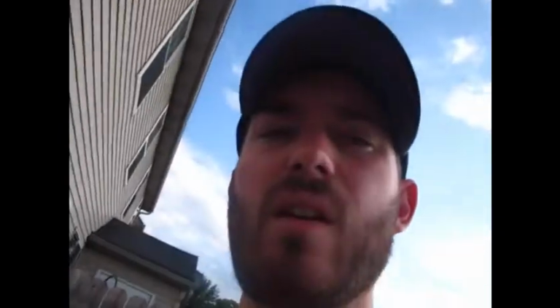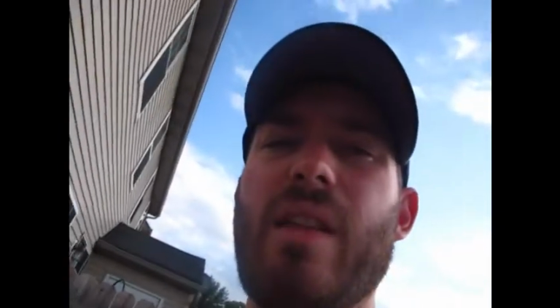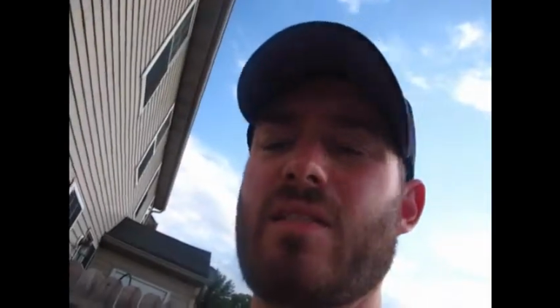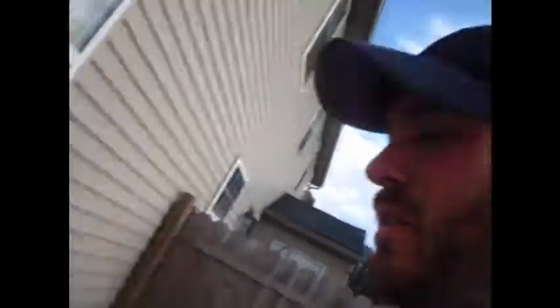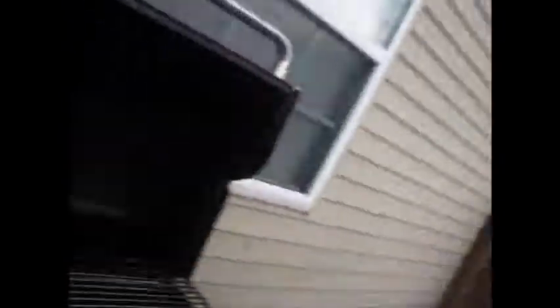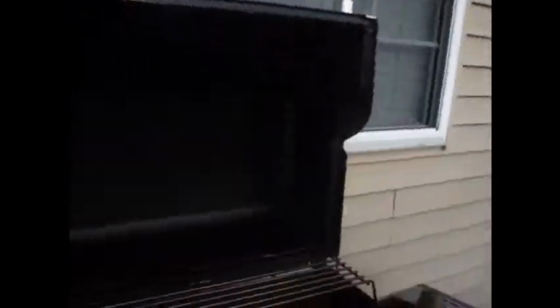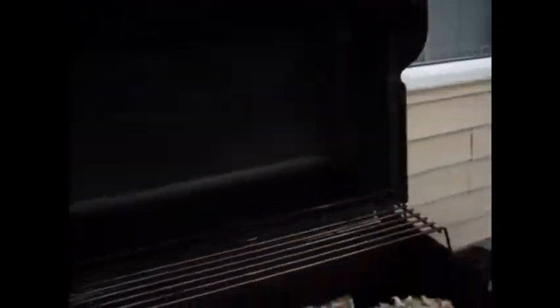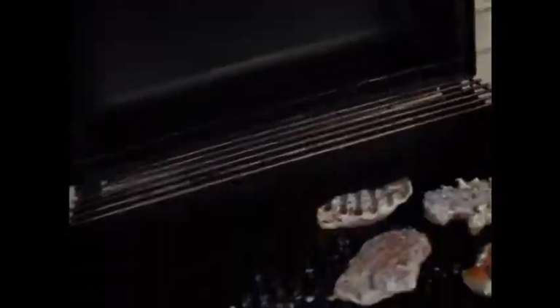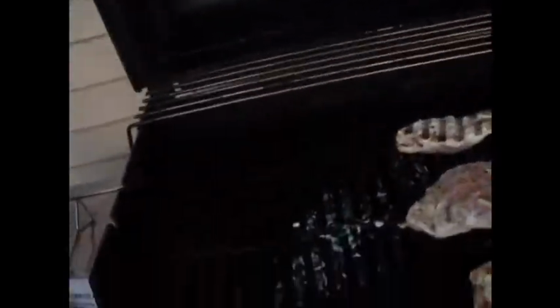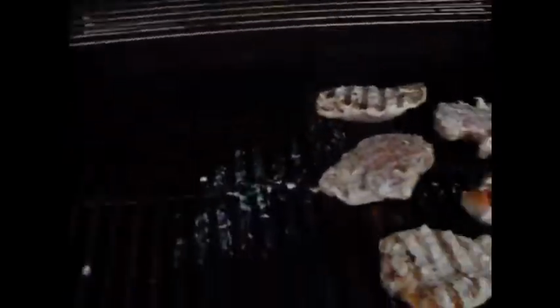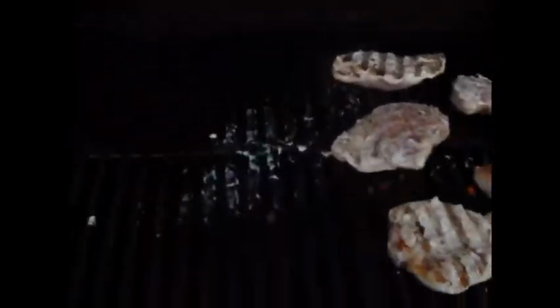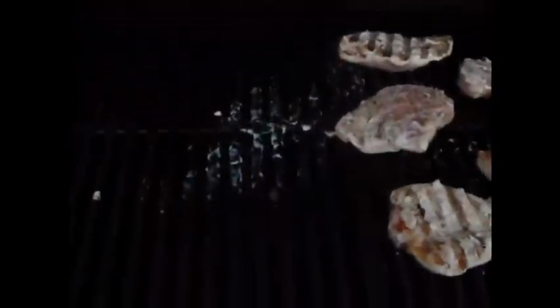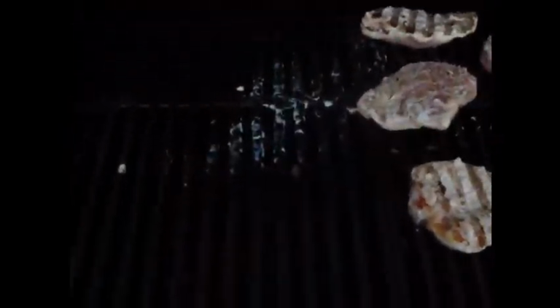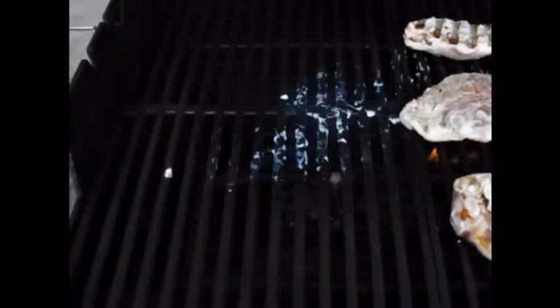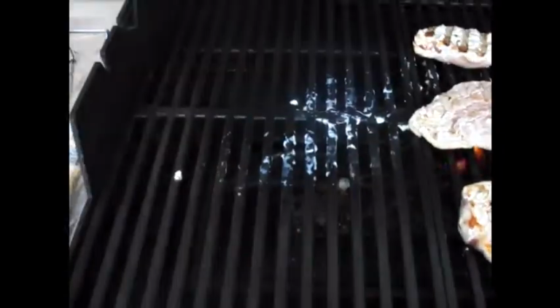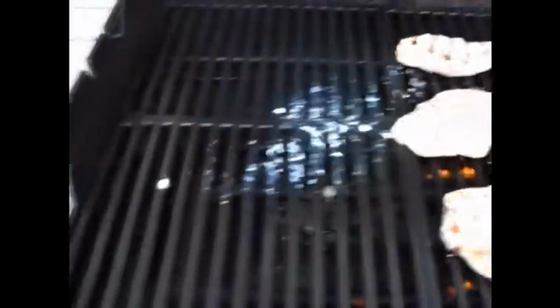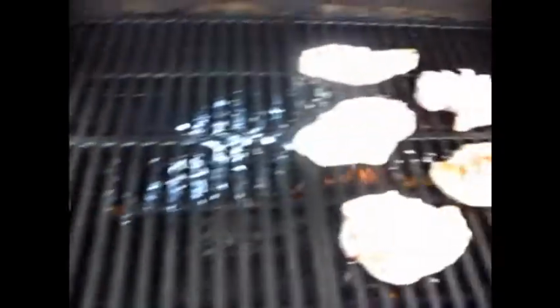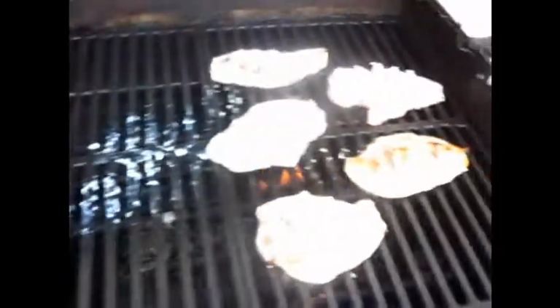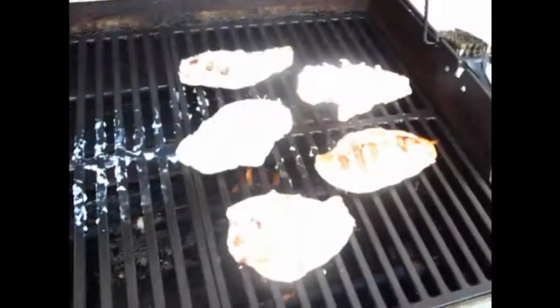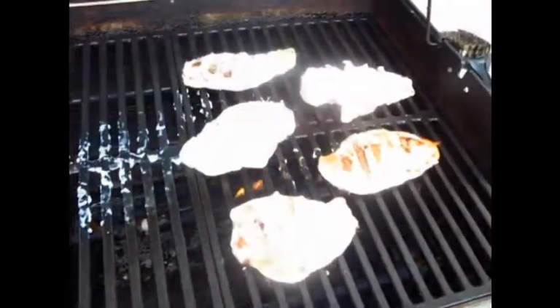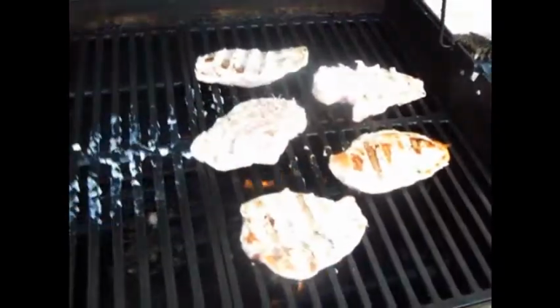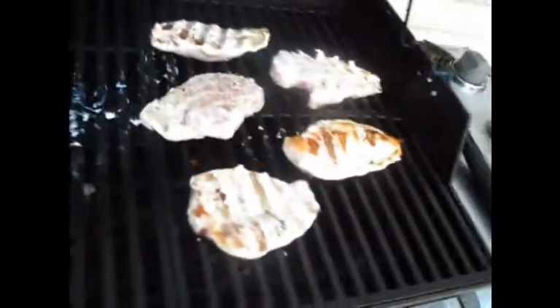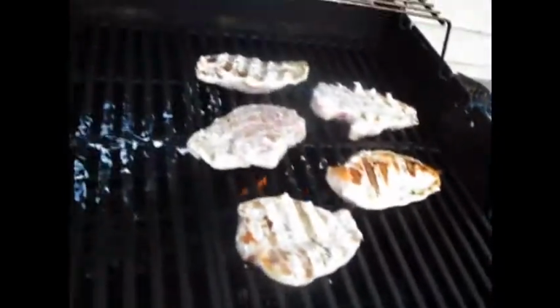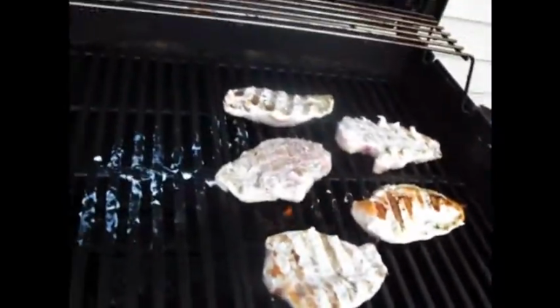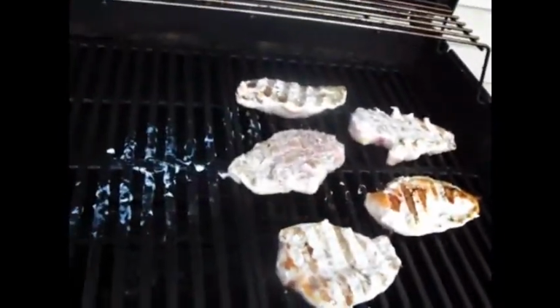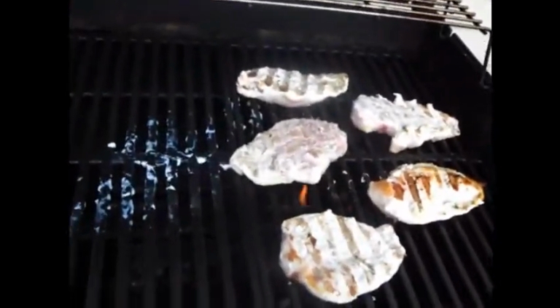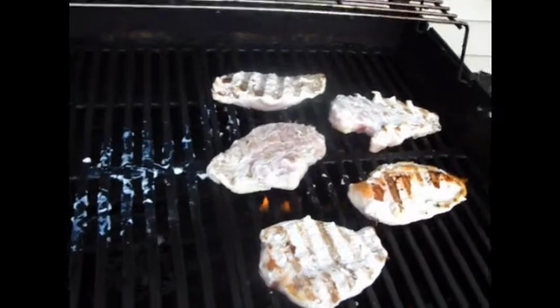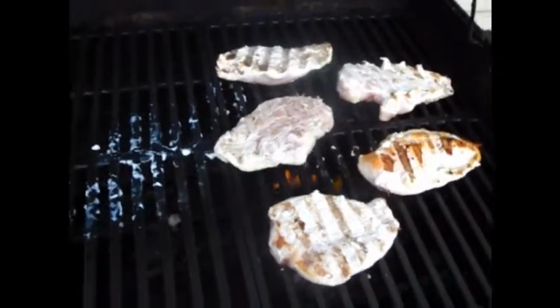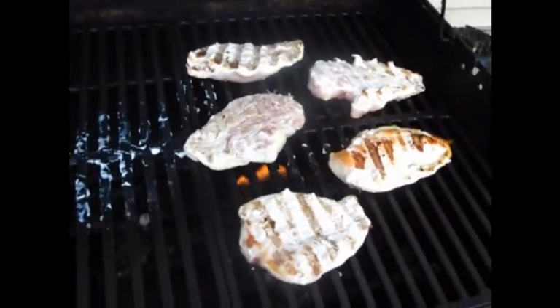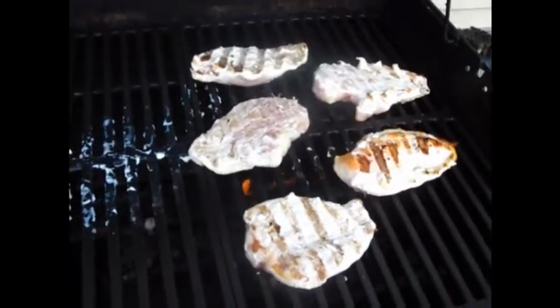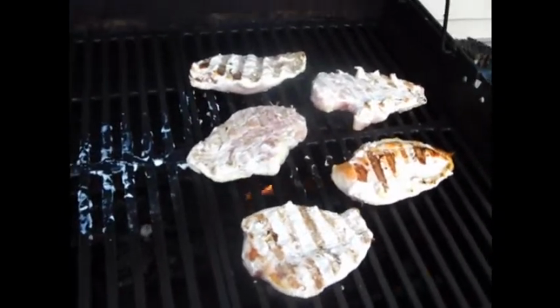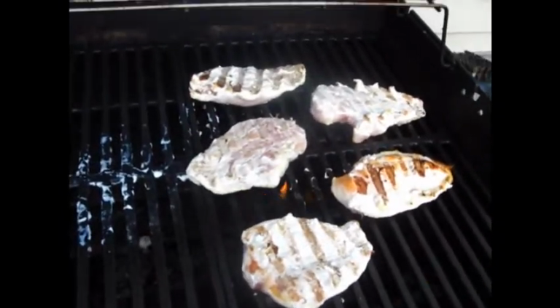That side of the grill is not working as hot as this side, so we'll just move everything over to that side.